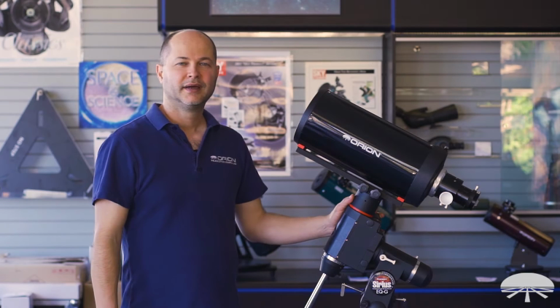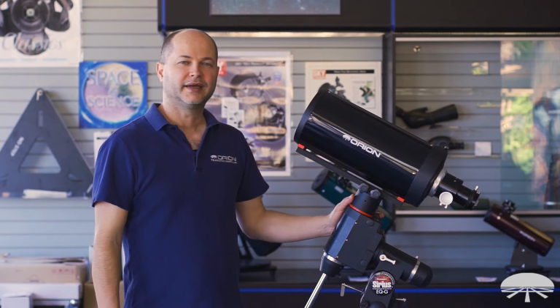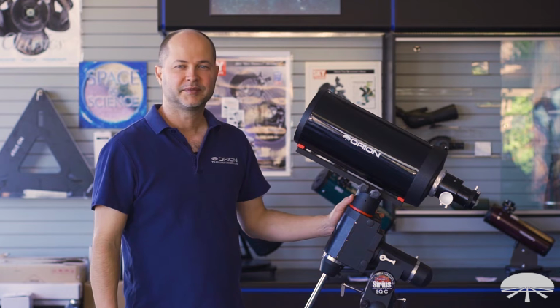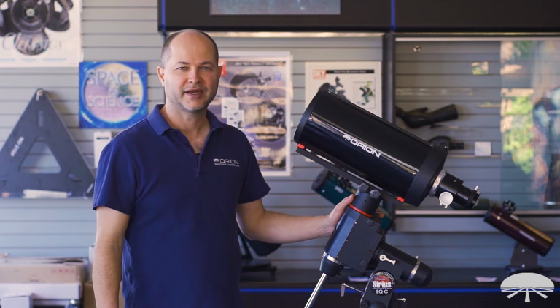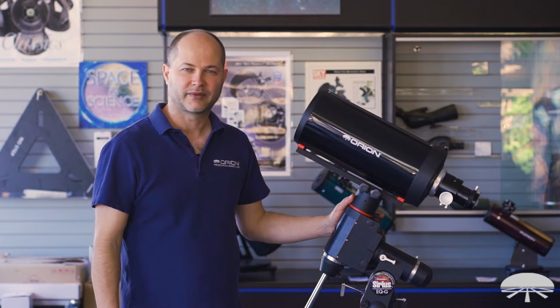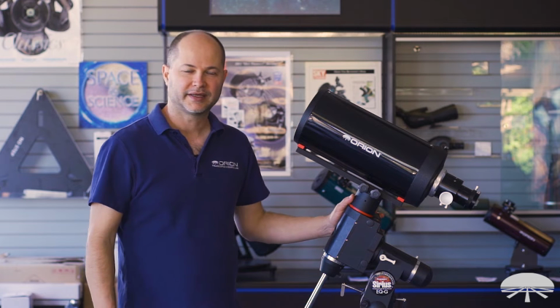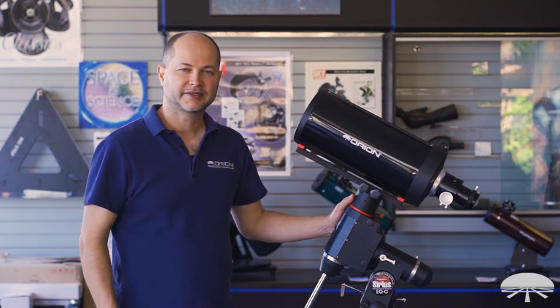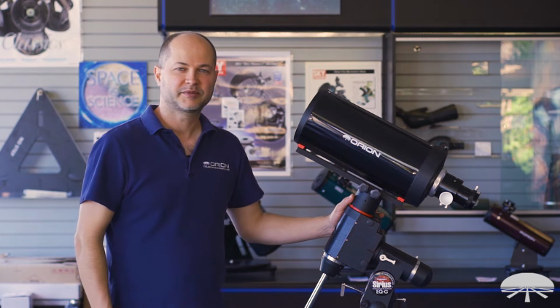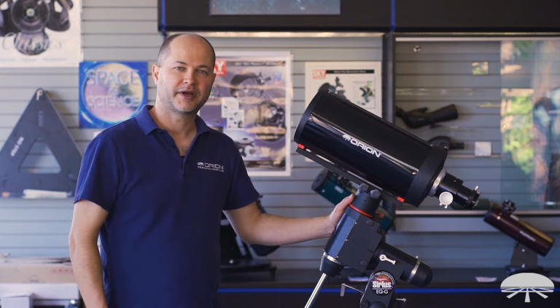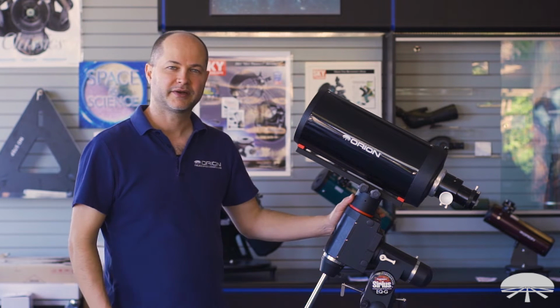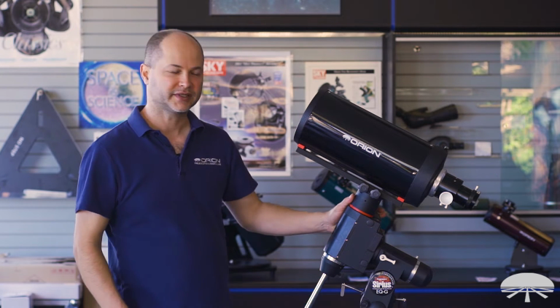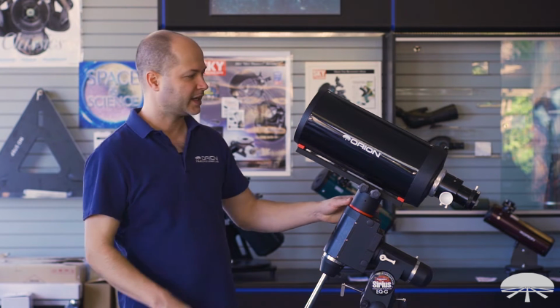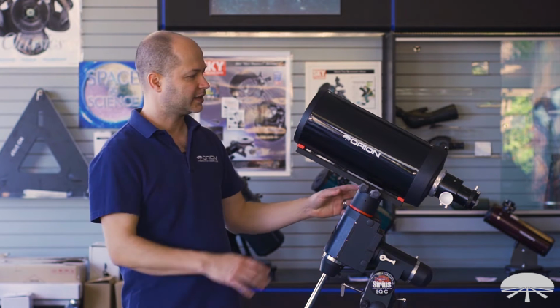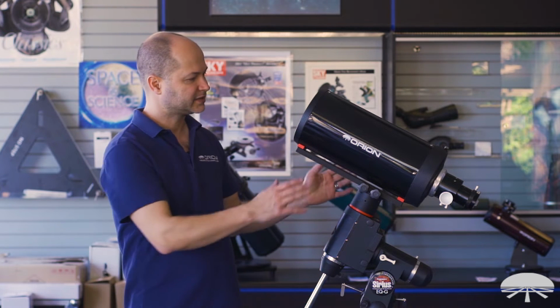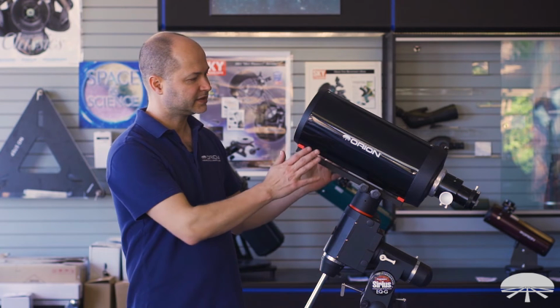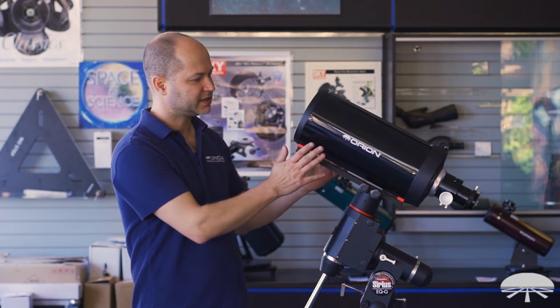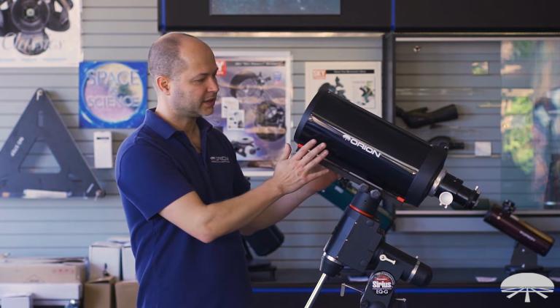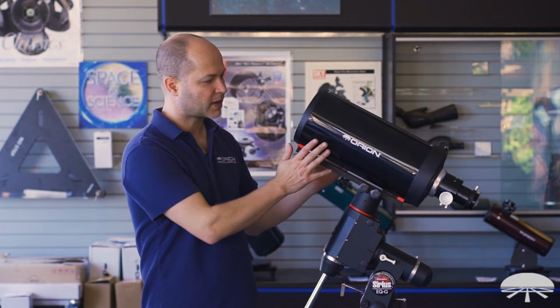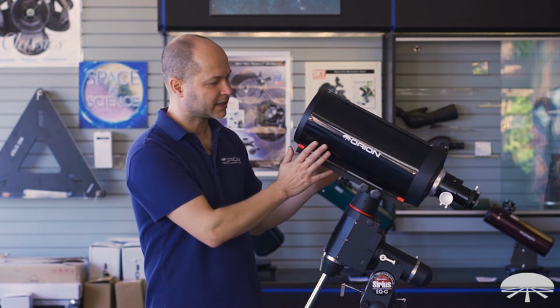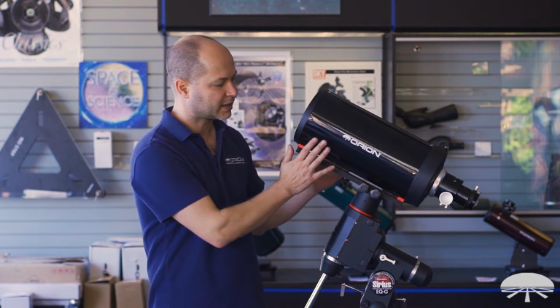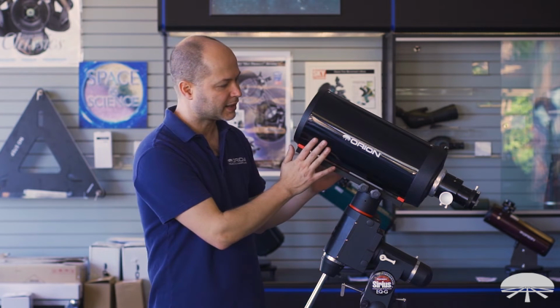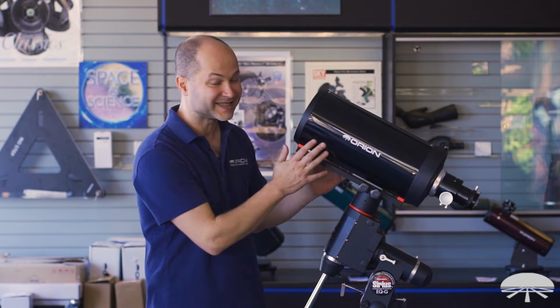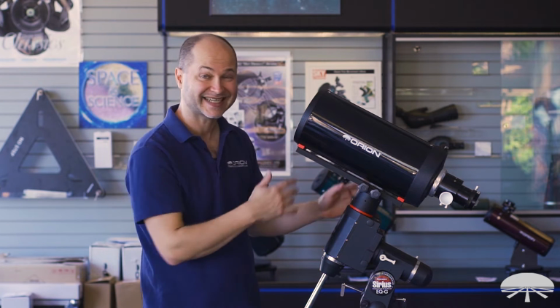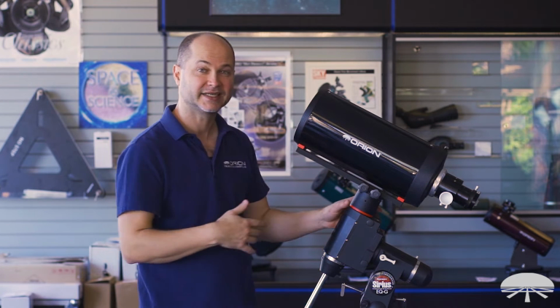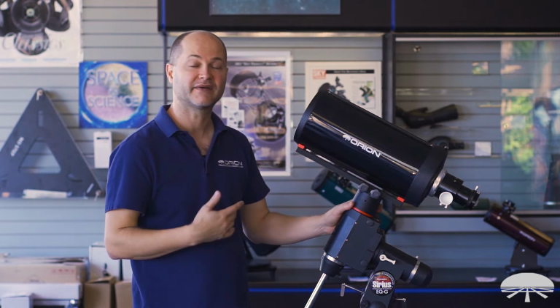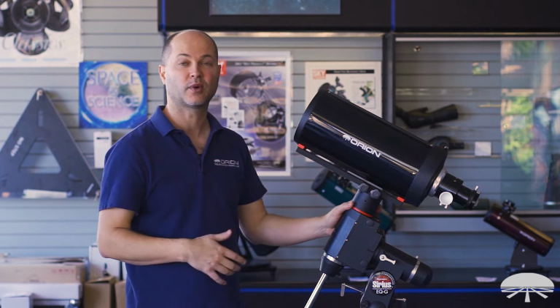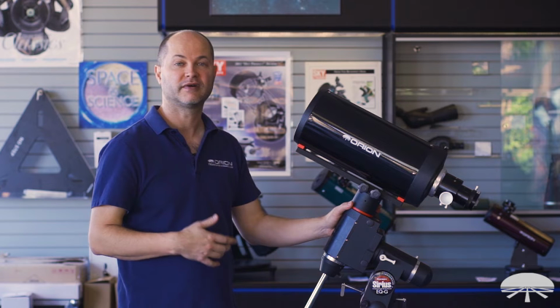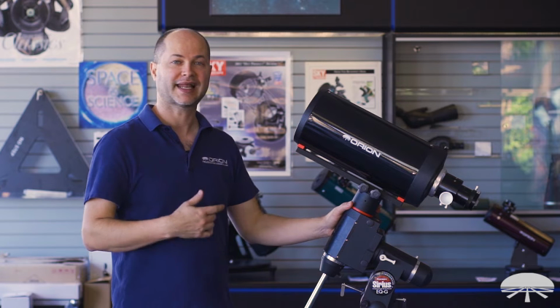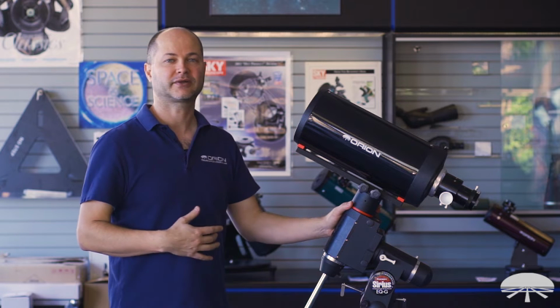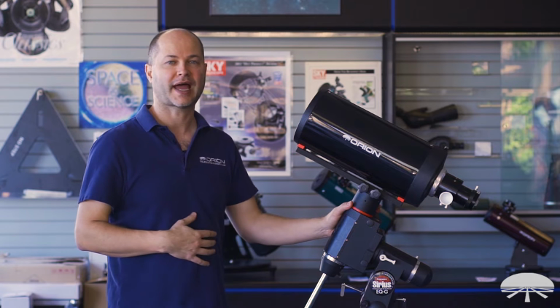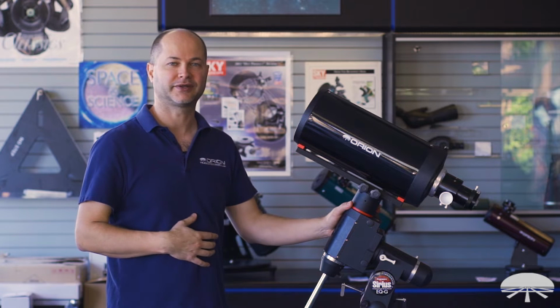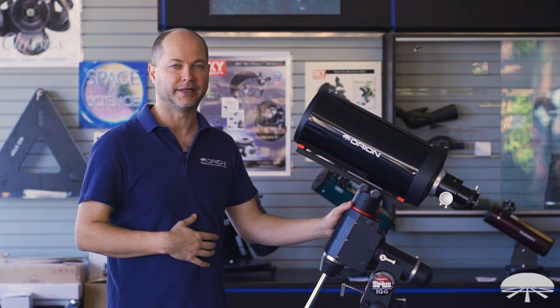Hi, I'm Ken with Orion Telescopes and Binoculars, and this is the Orion 6-inch F12 Classical Cassegrain.